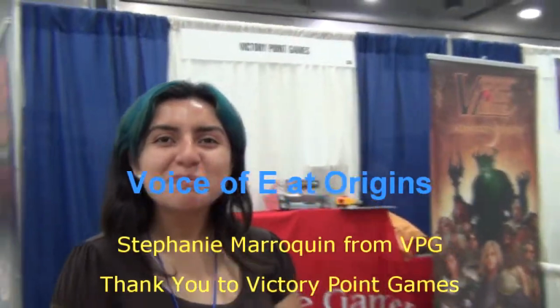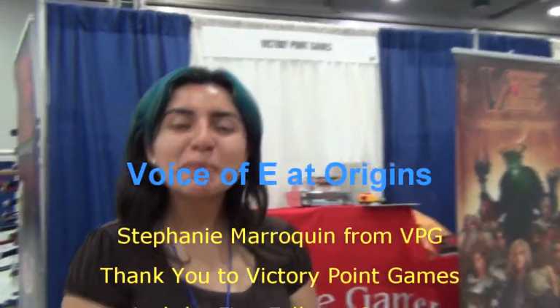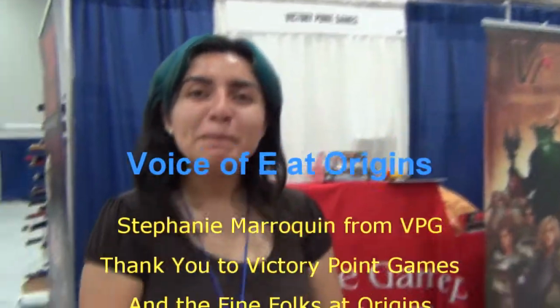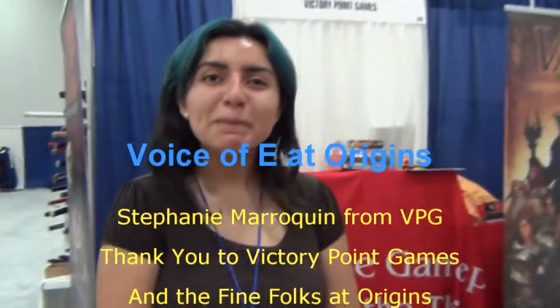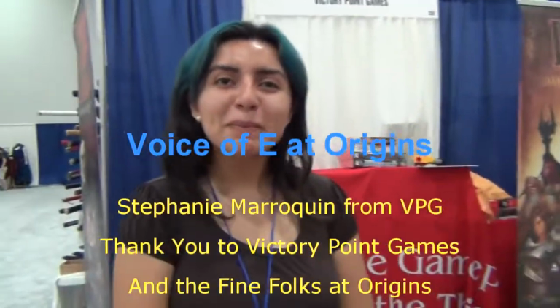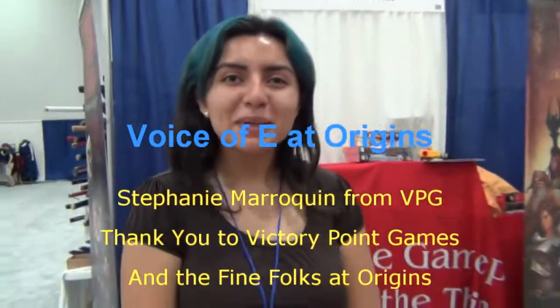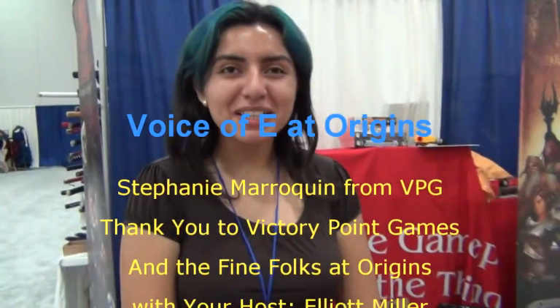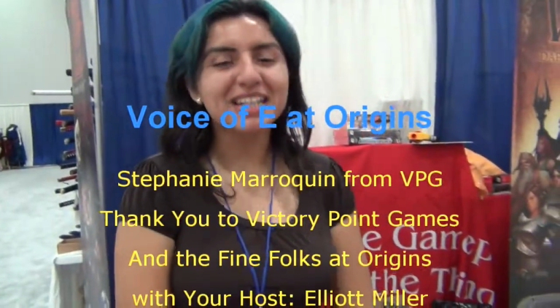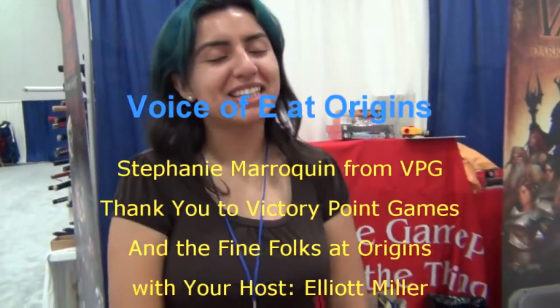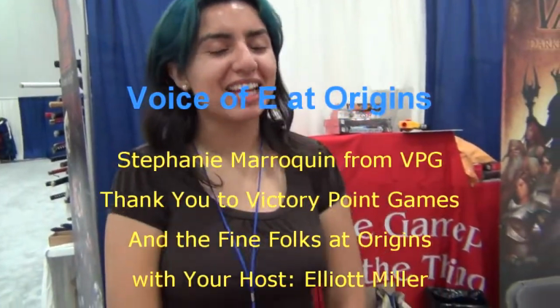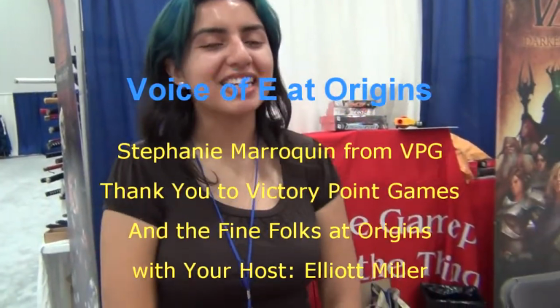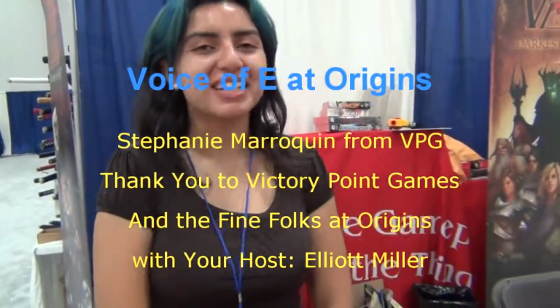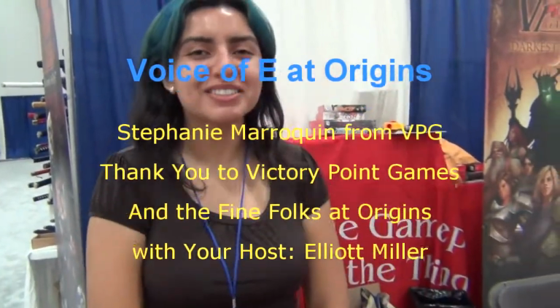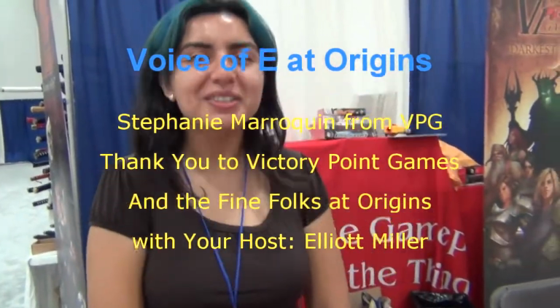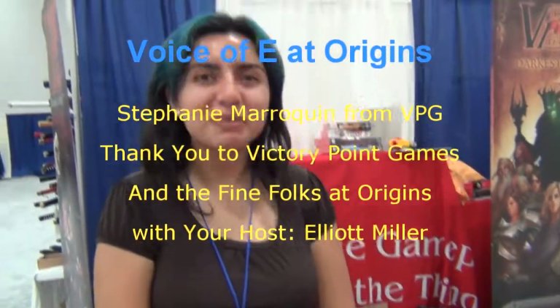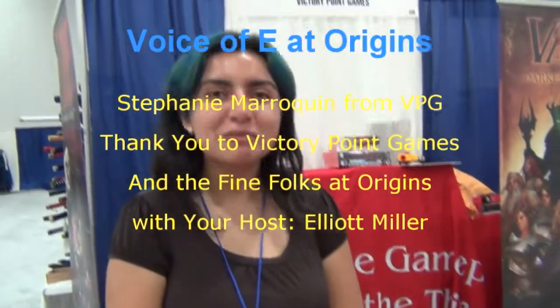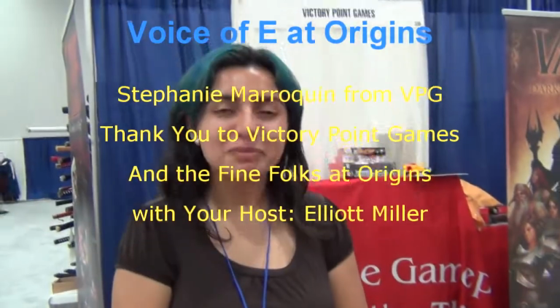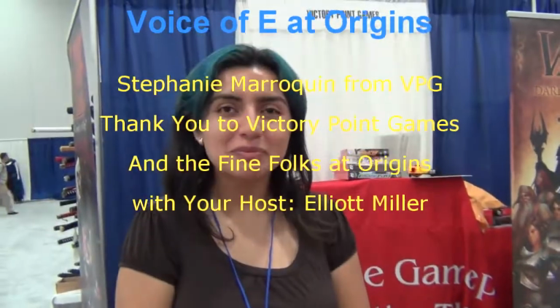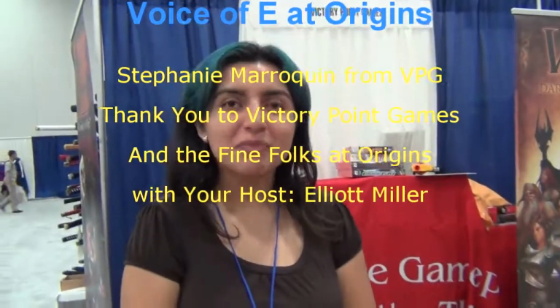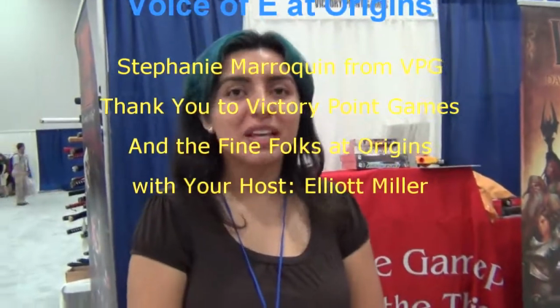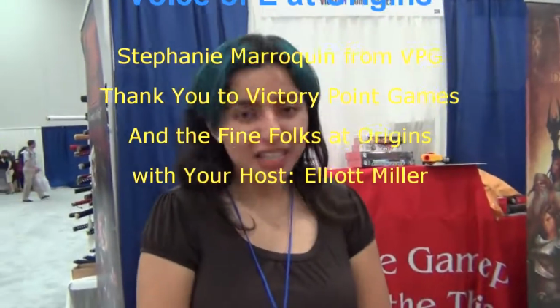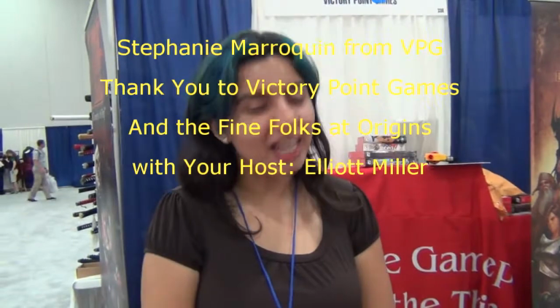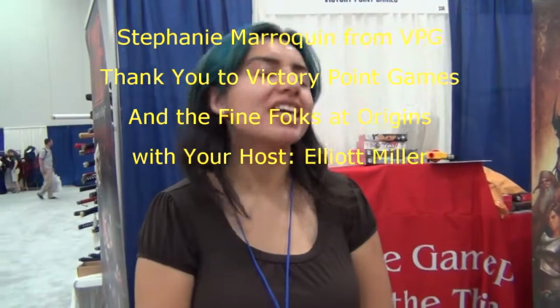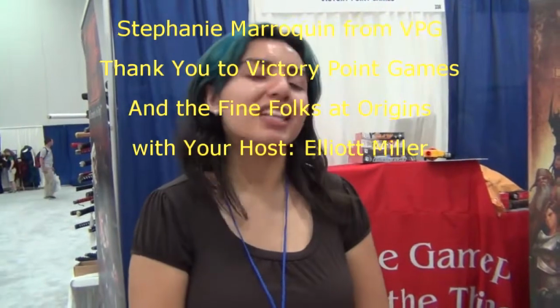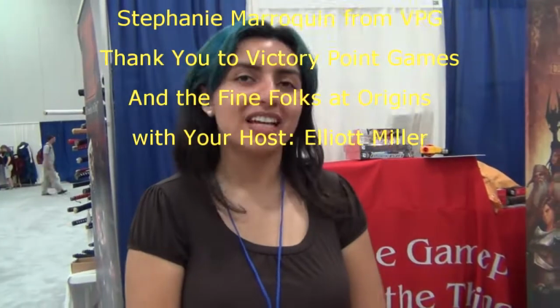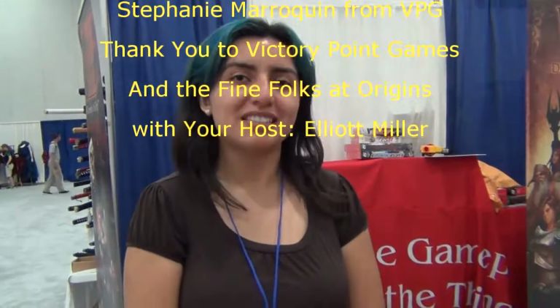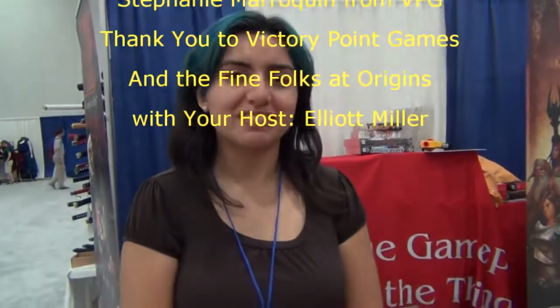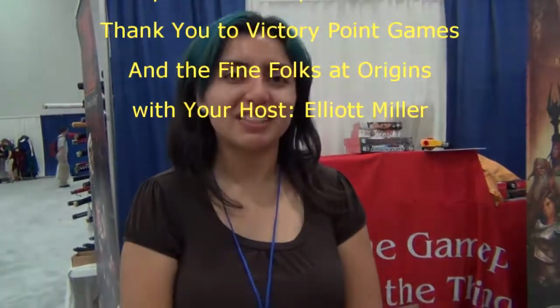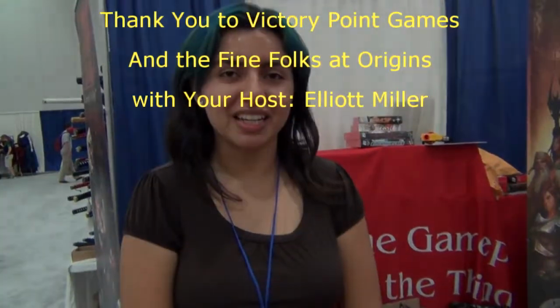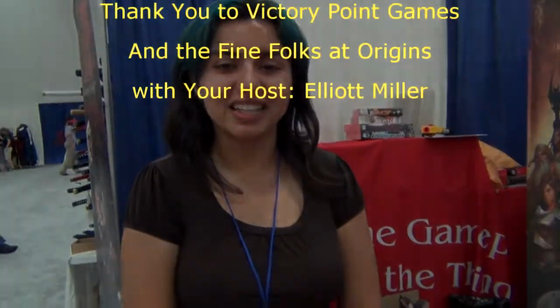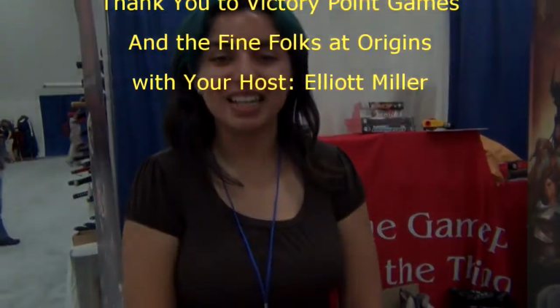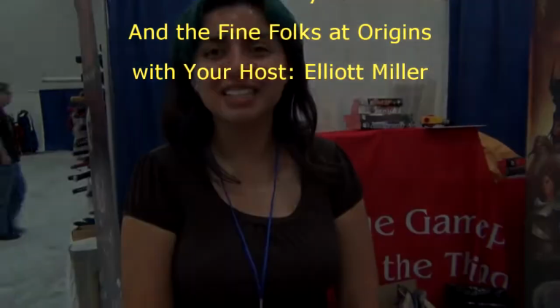You've always had great games. Thank you, Stephanie, for taking a couple minutes out to talk to me. Thank you, Elliot.